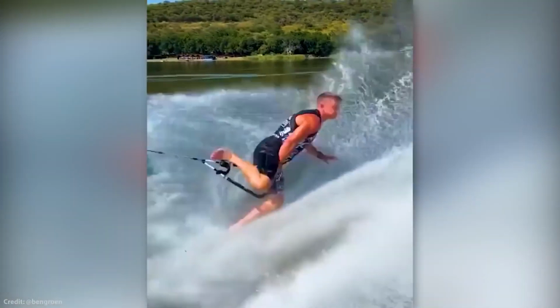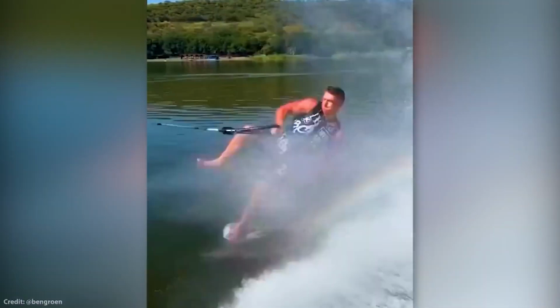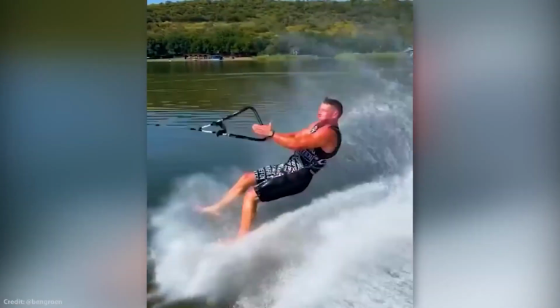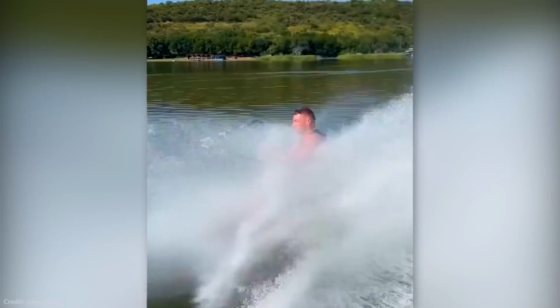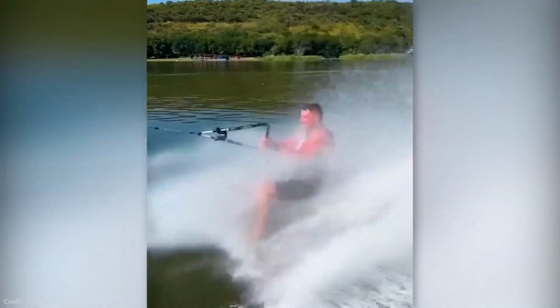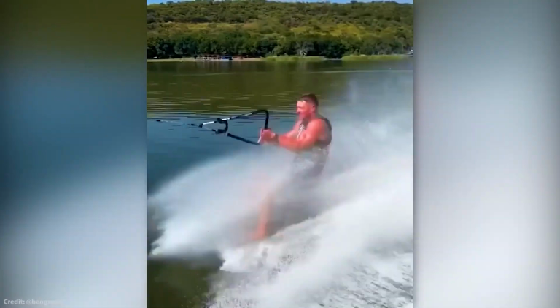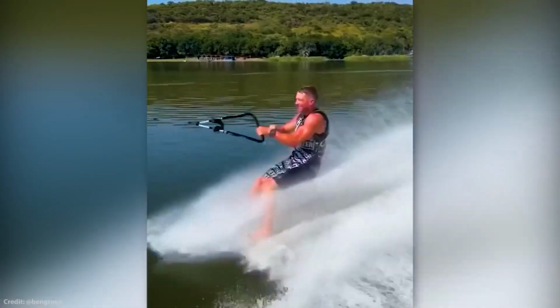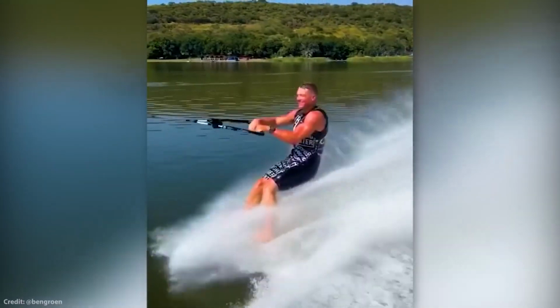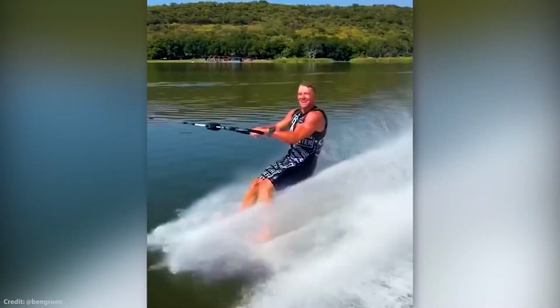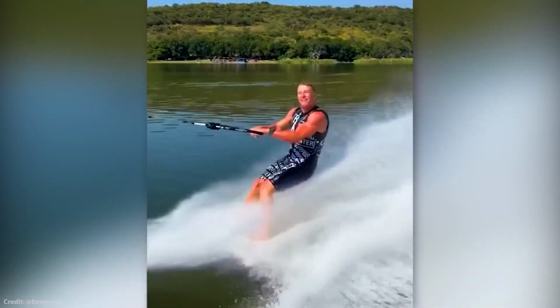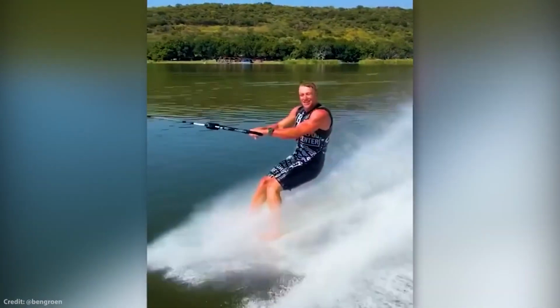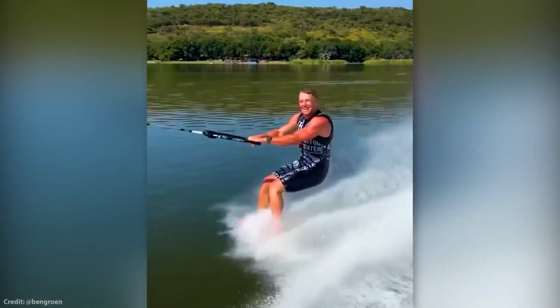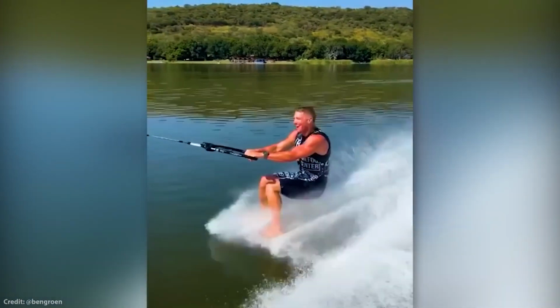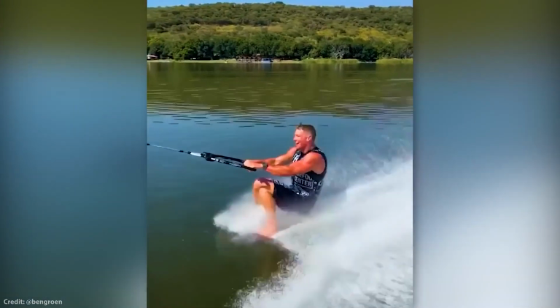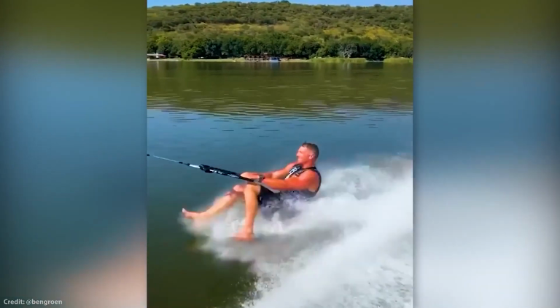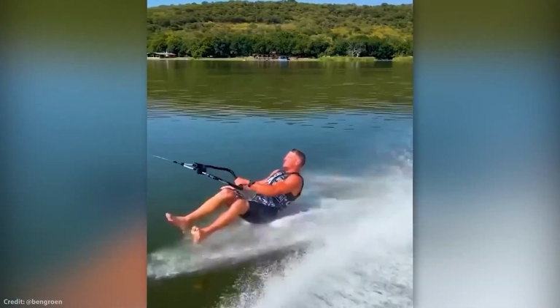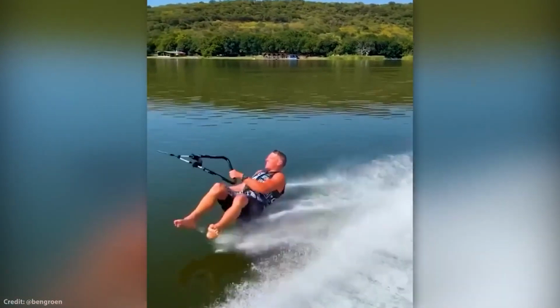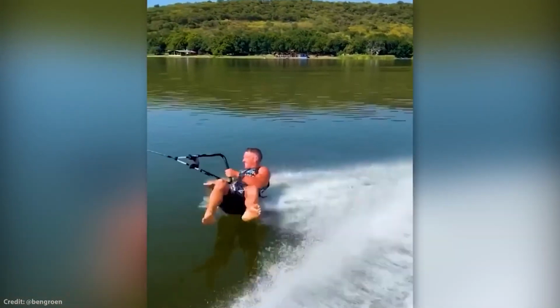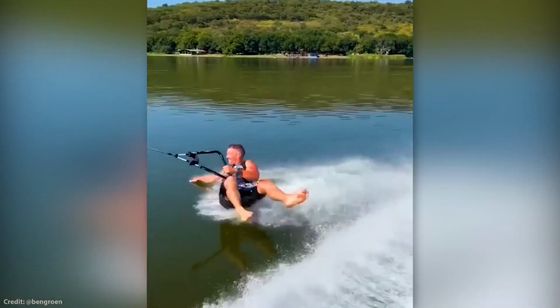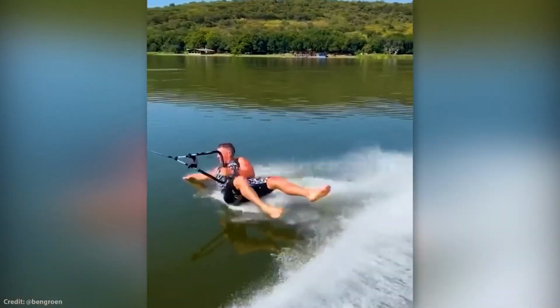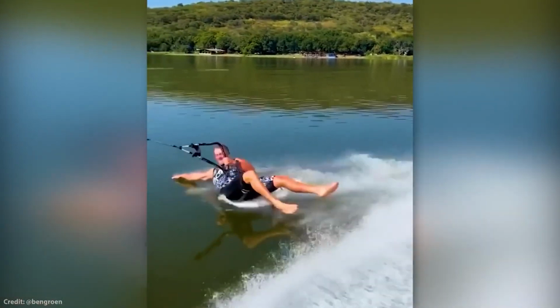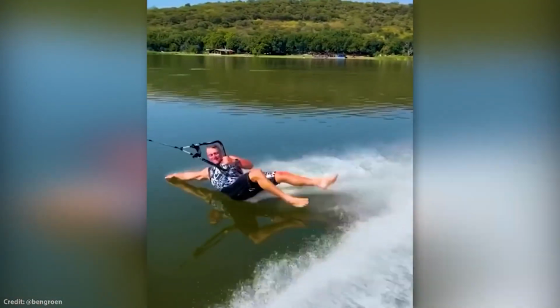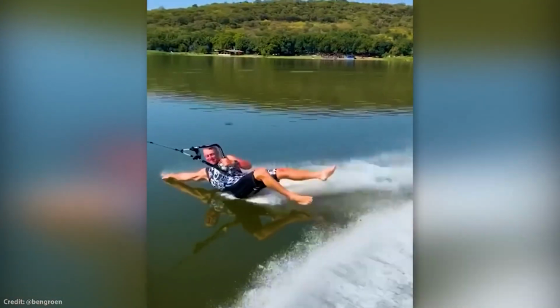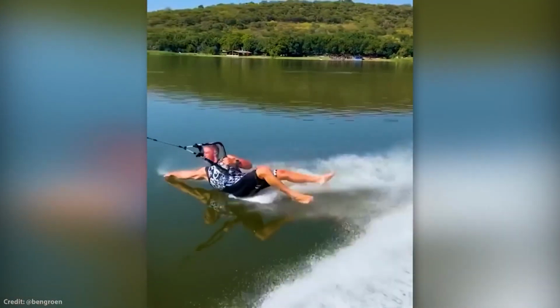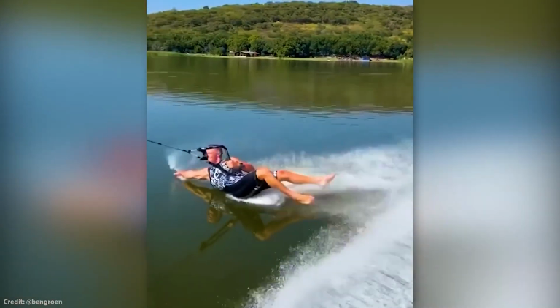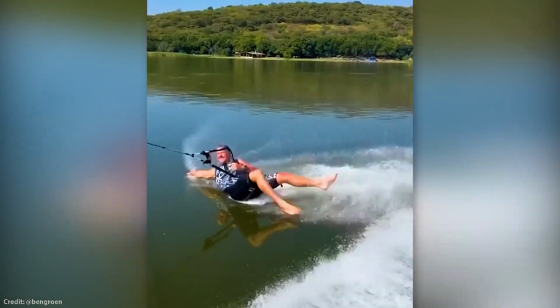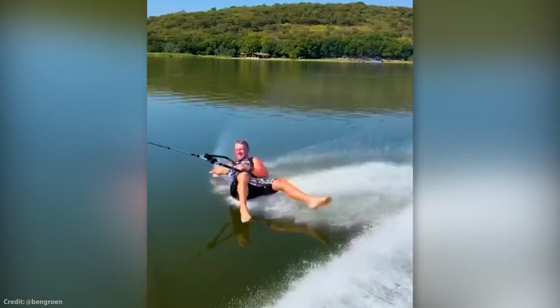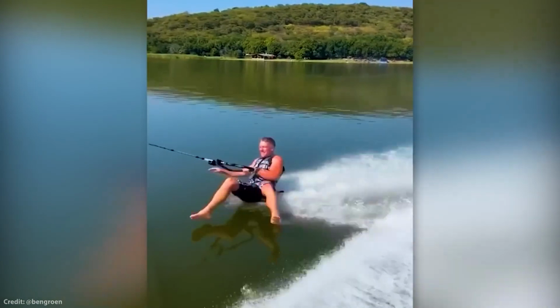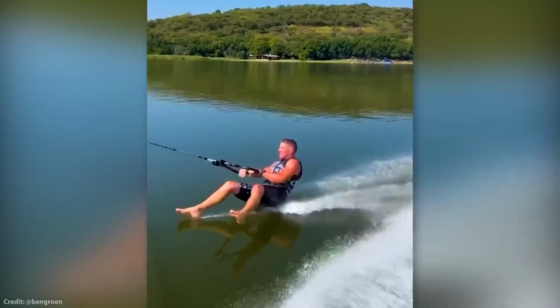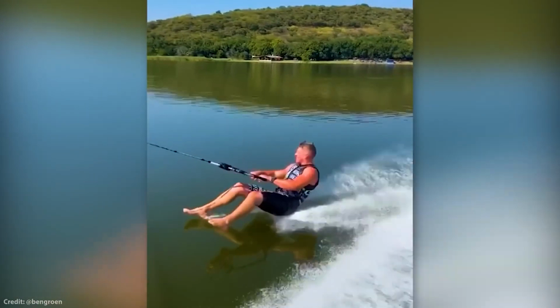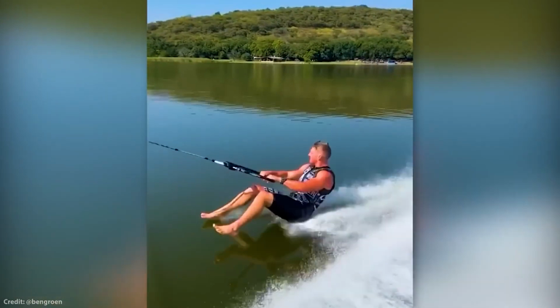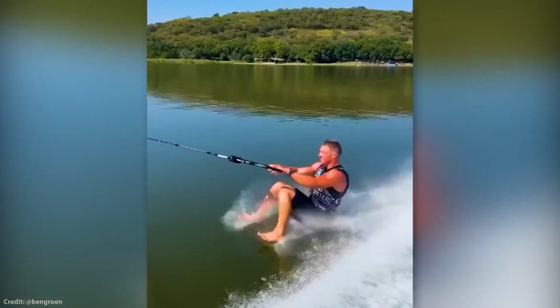This guy forgot his skis when he was going water skiing, but I guess that's not a problem for him because it looks like he's doing just fine without them.